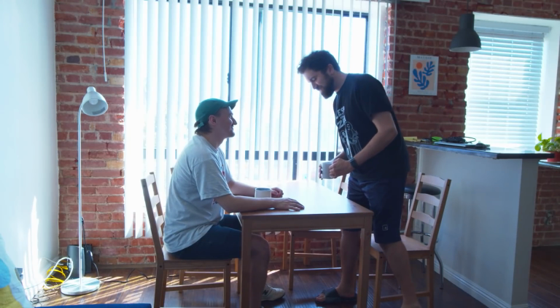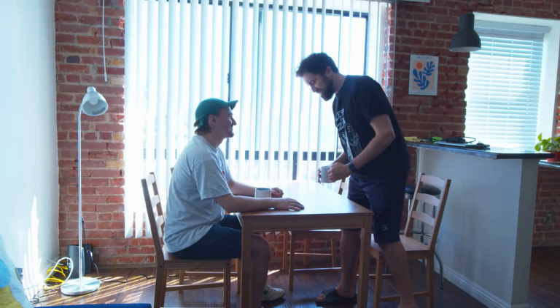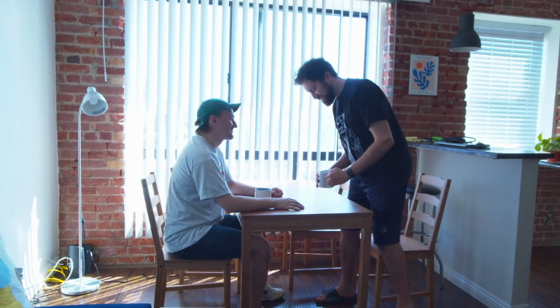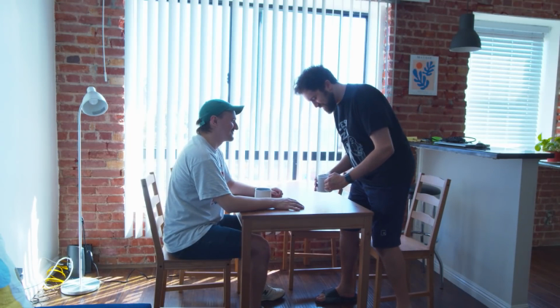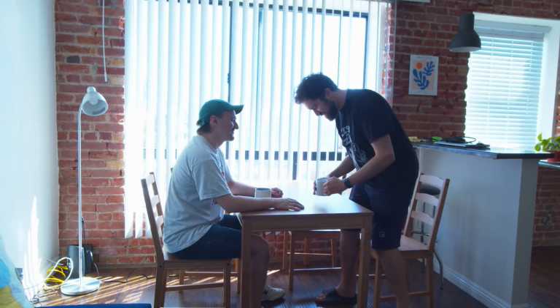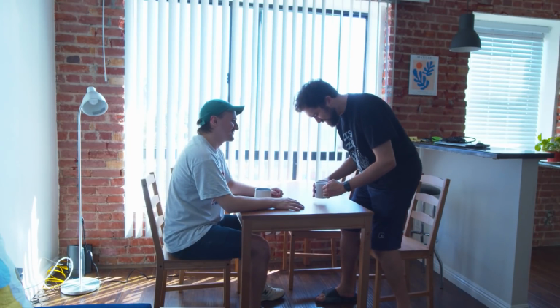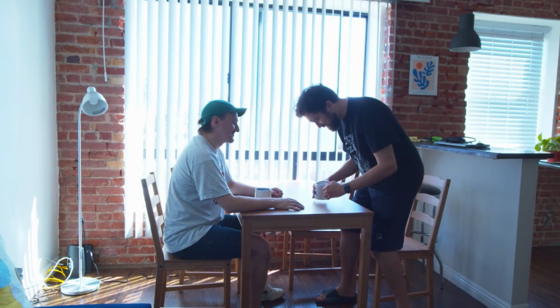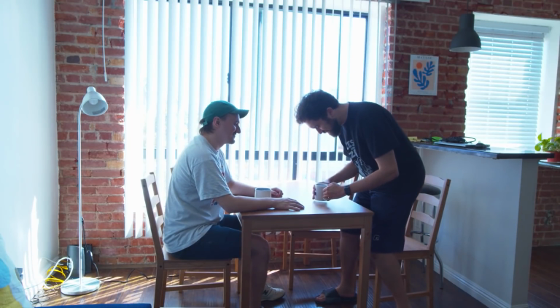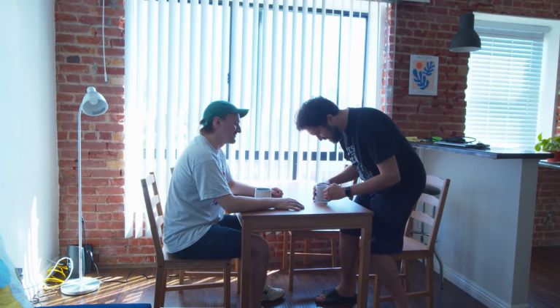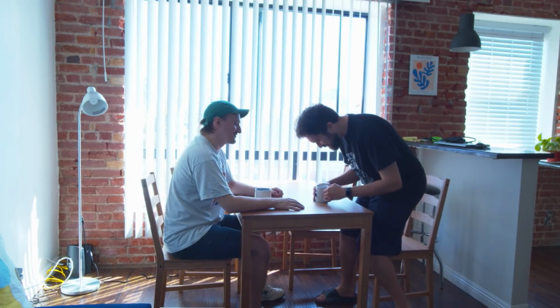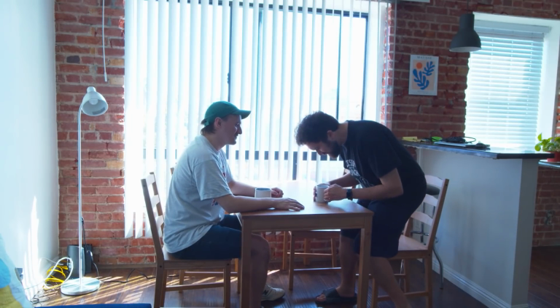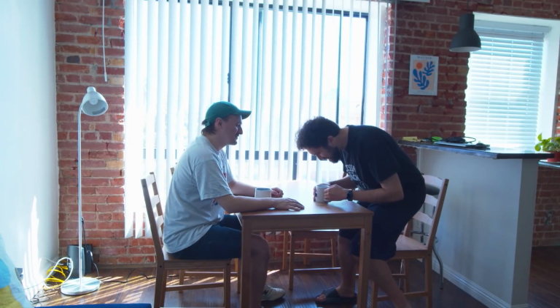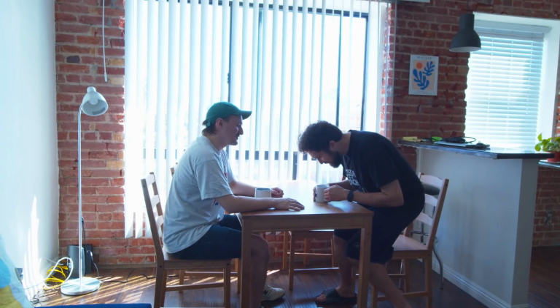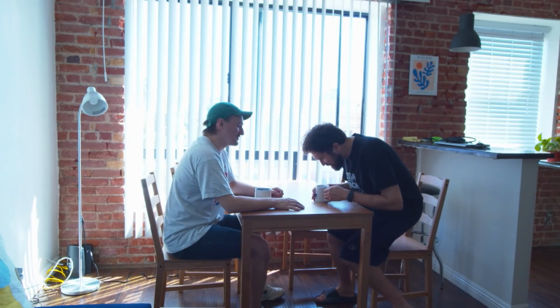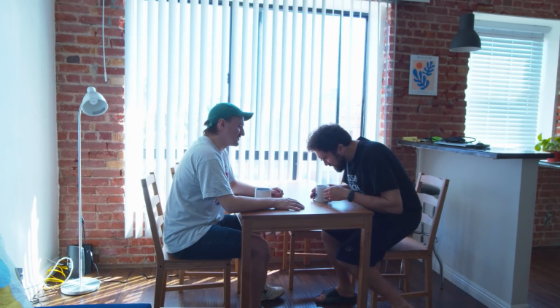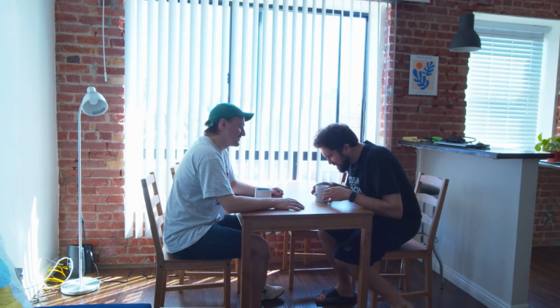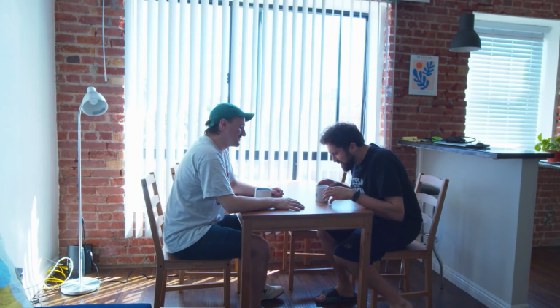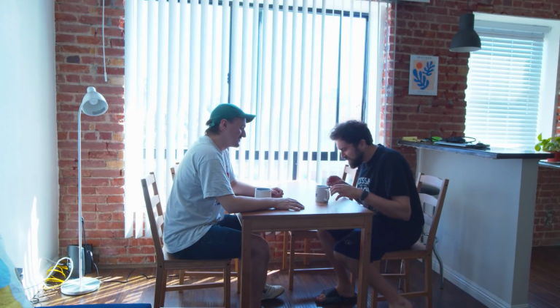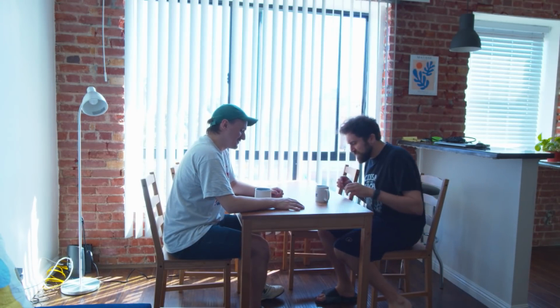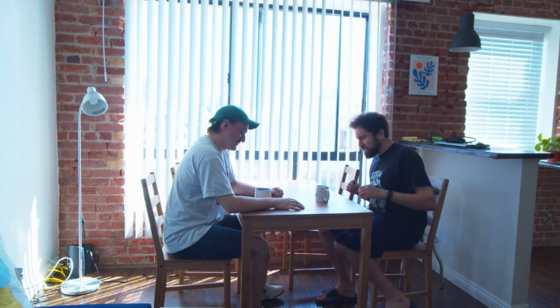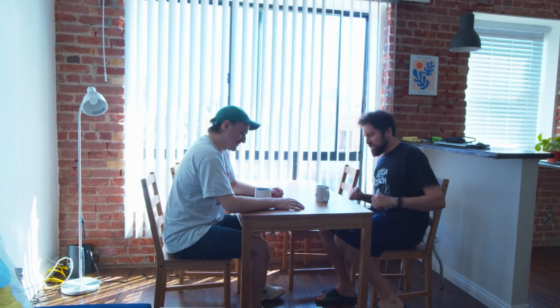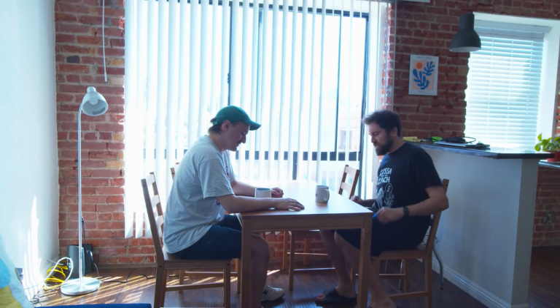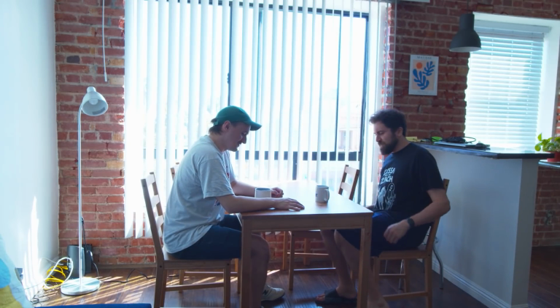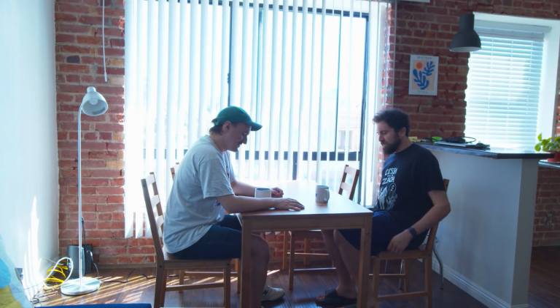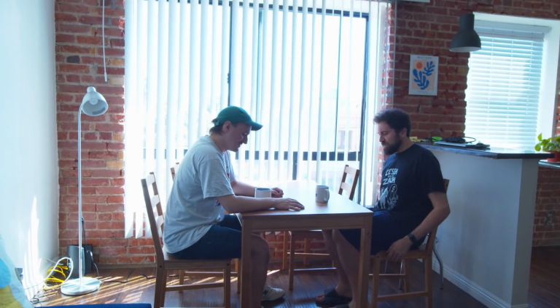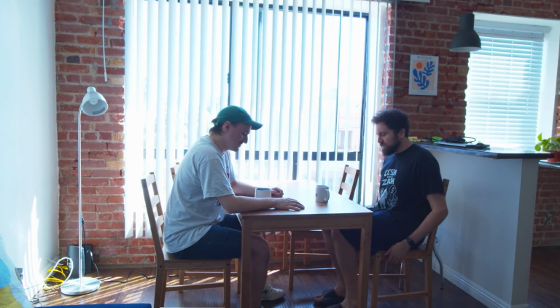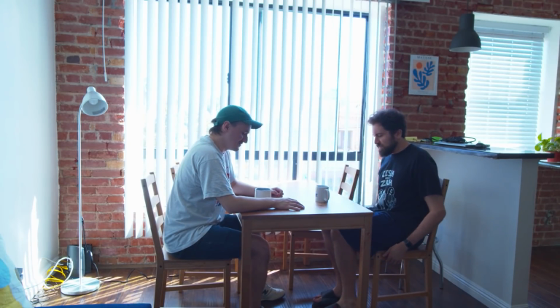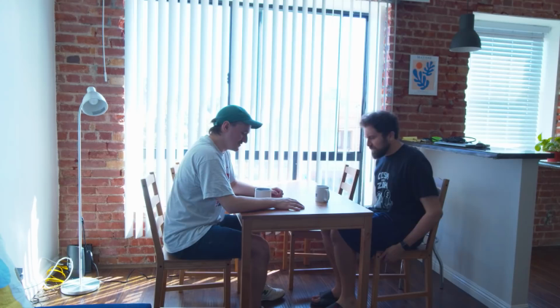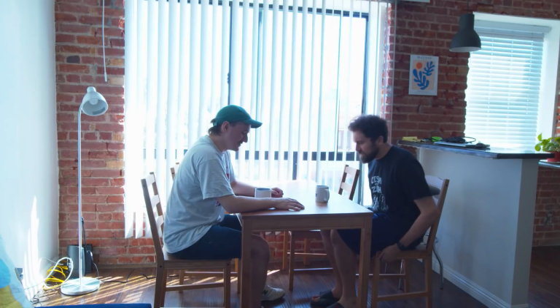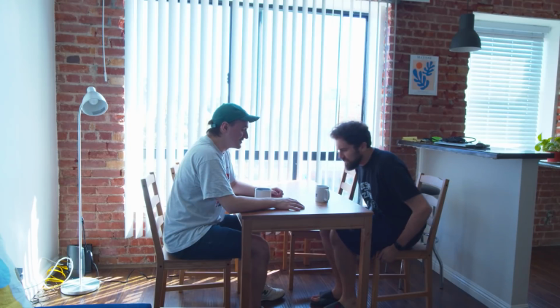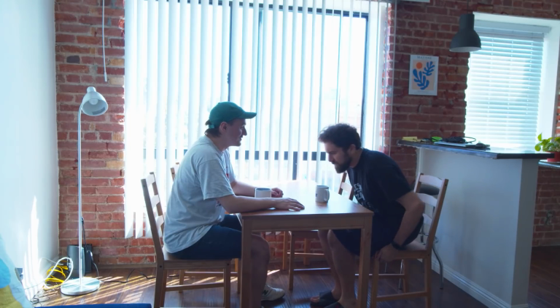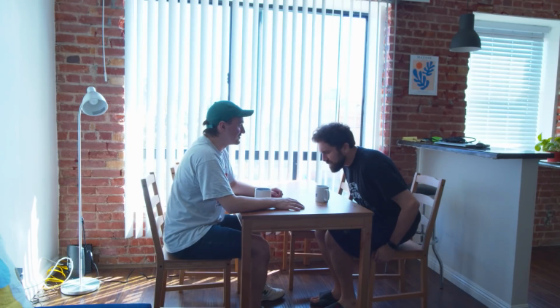Then once all is said and done, you can sit down and have a nice conversation and a nice mug of coffee with your friend.